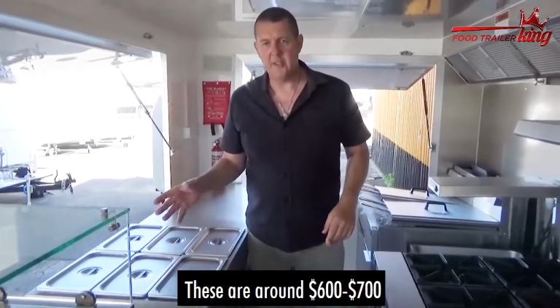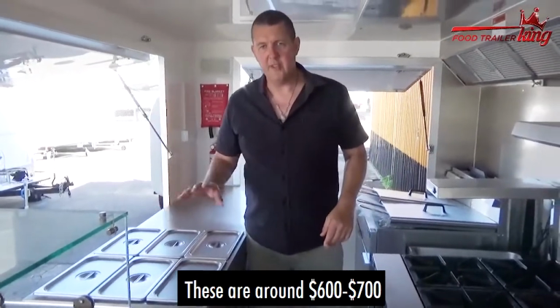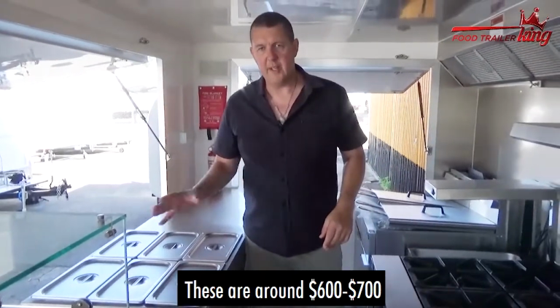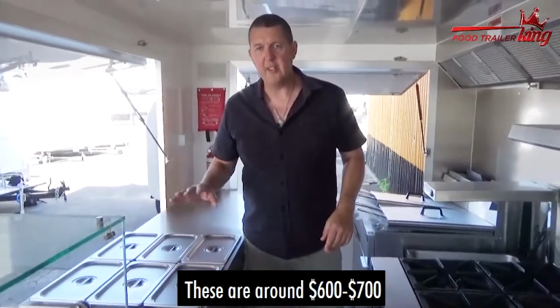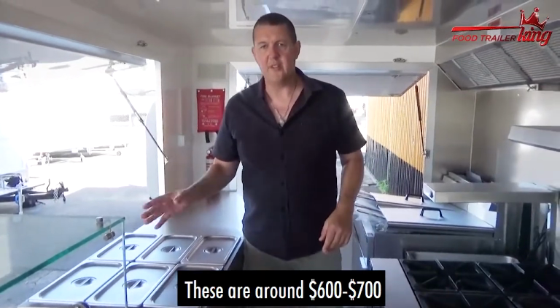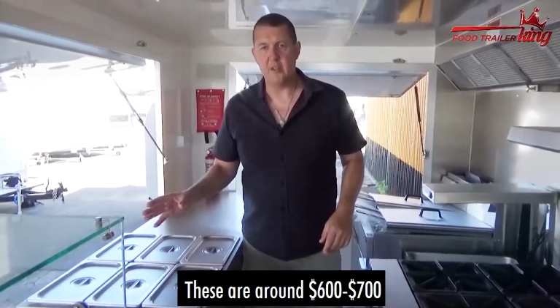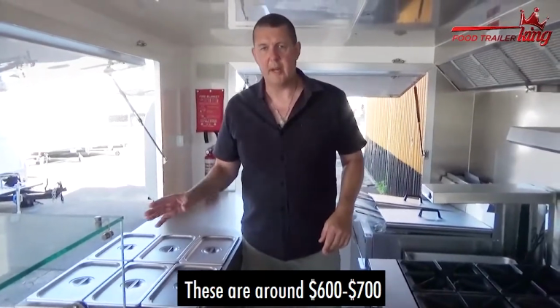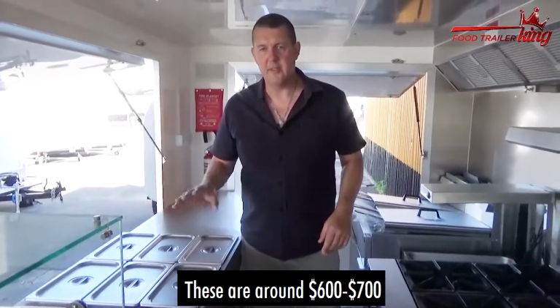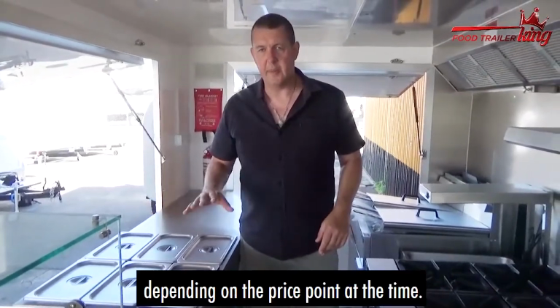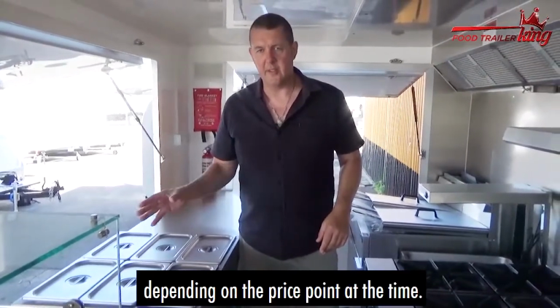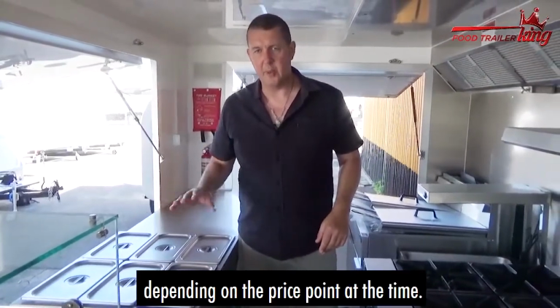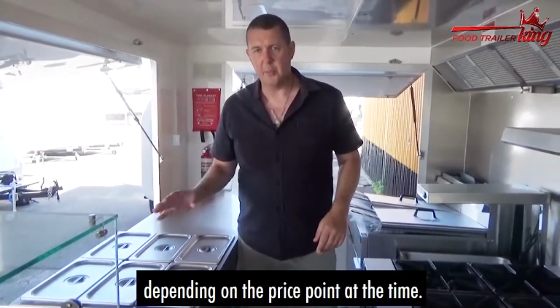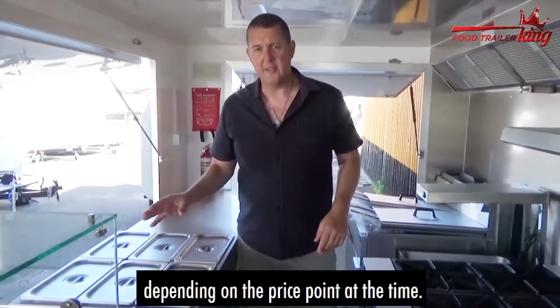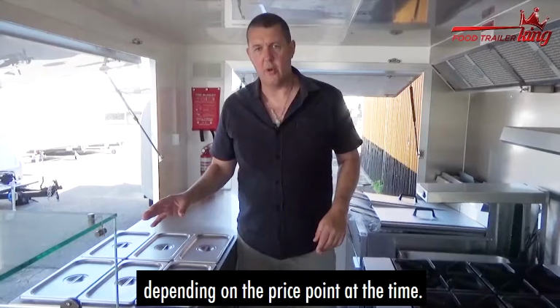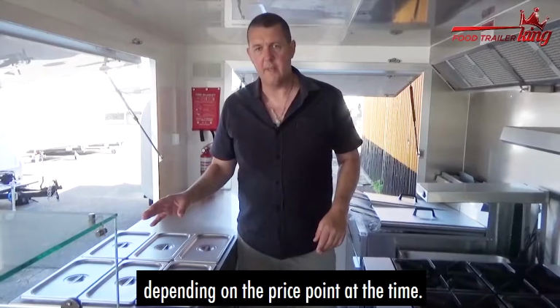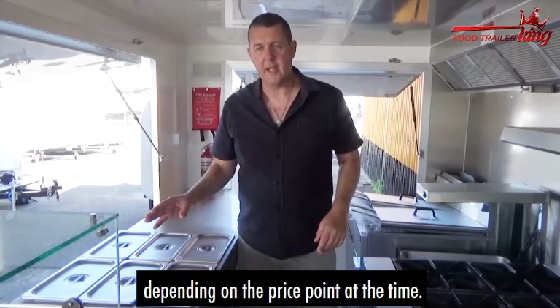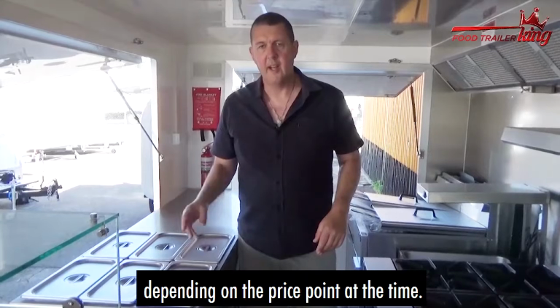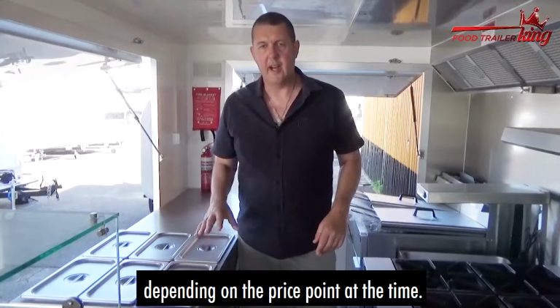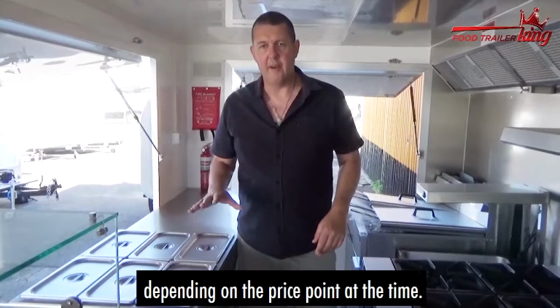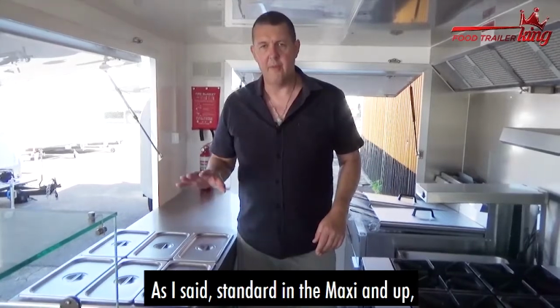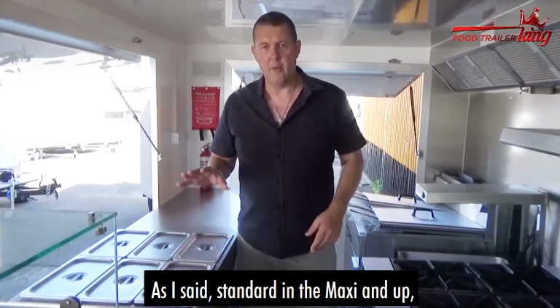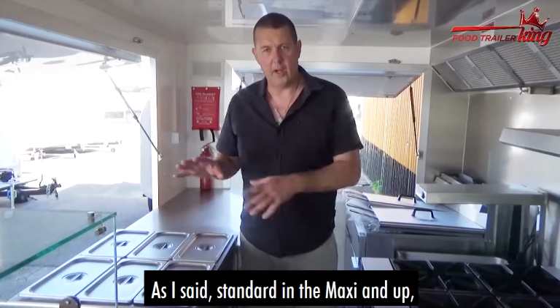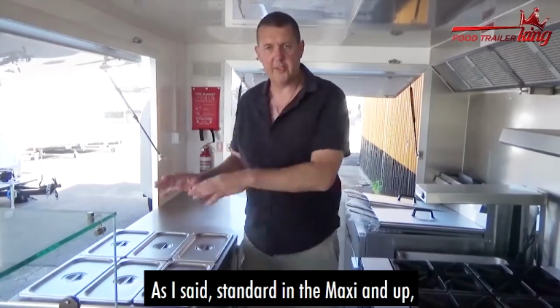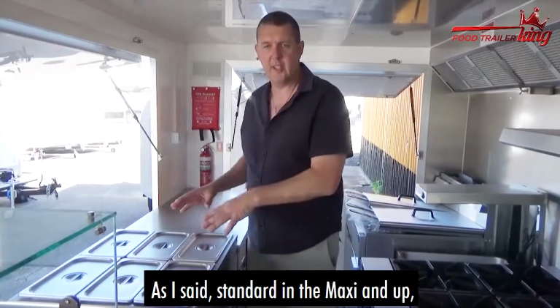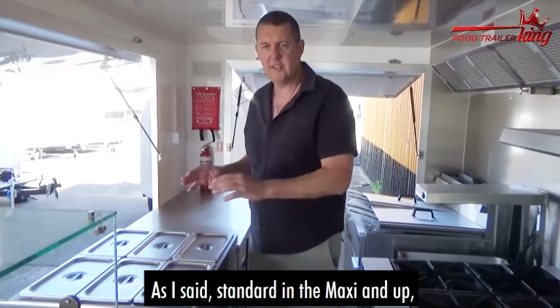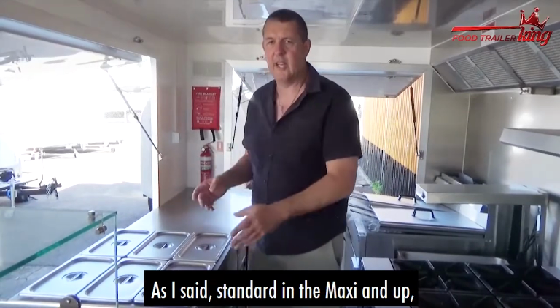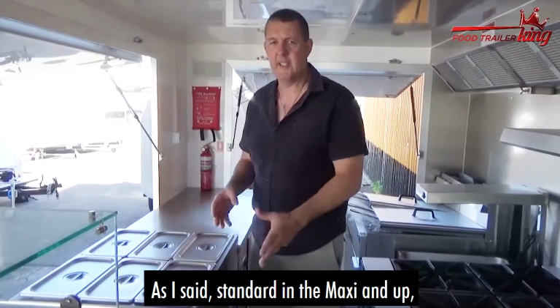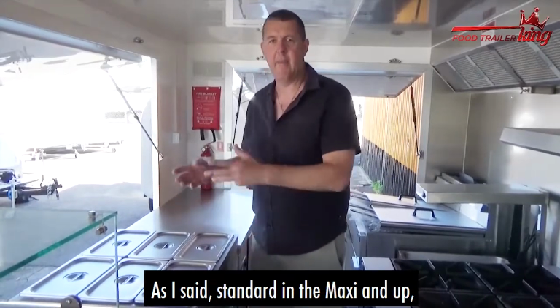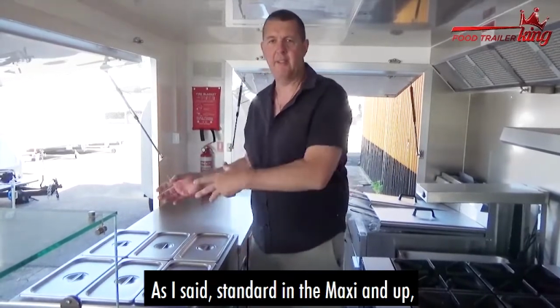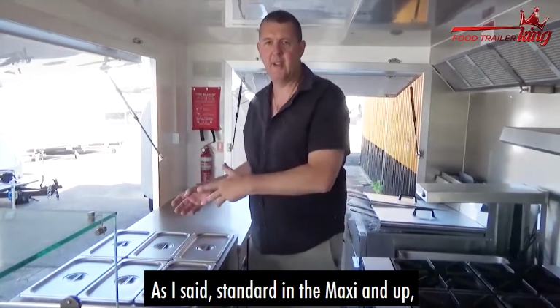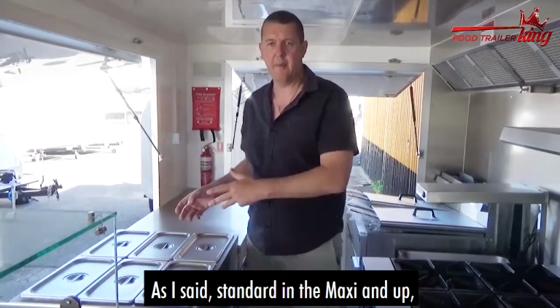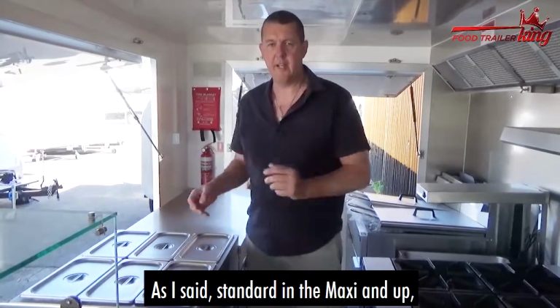These are around six or seven hundred dollars depending on the price point at the time. As I said, standard in maxi and up.